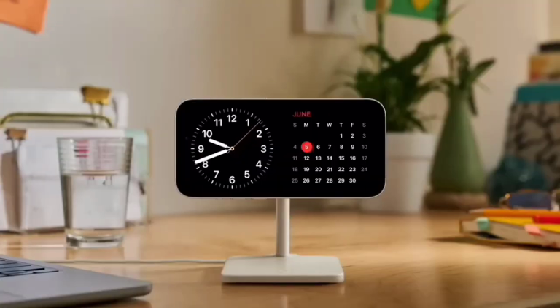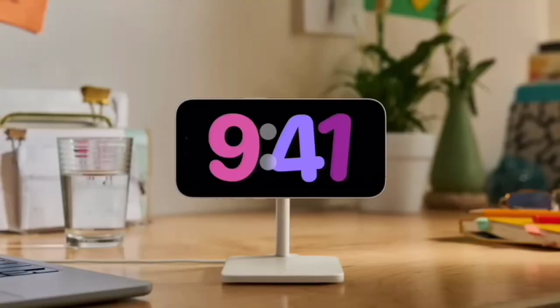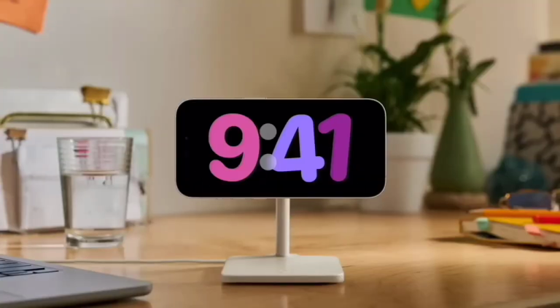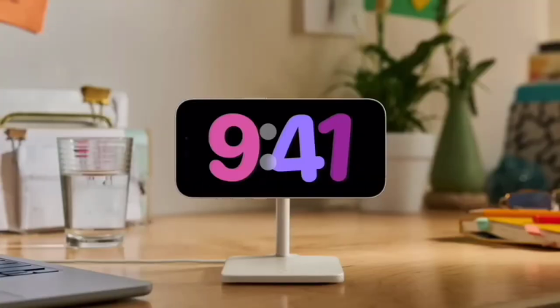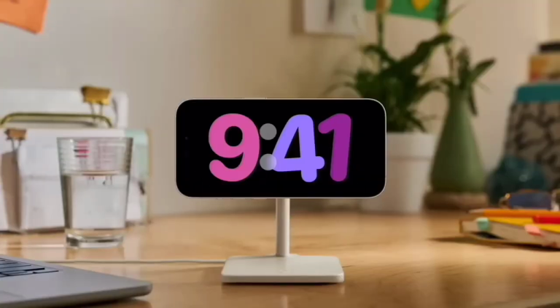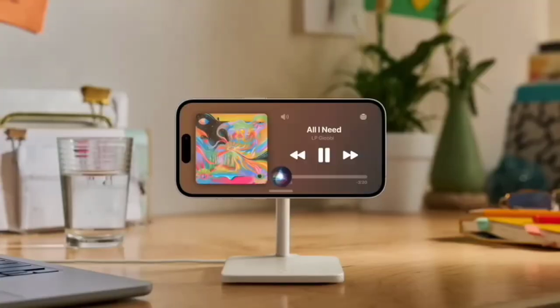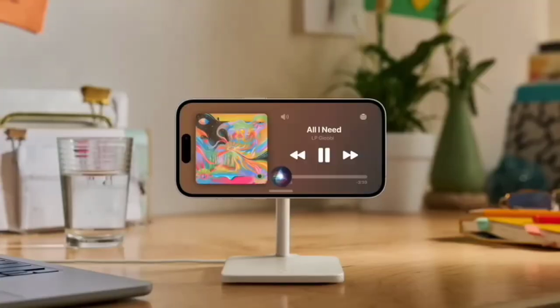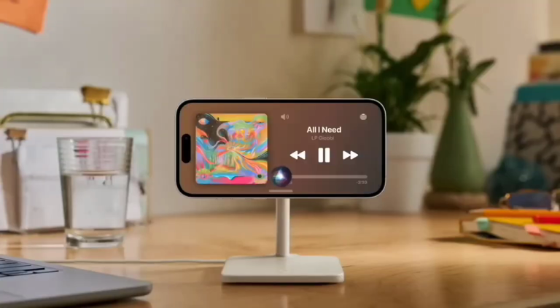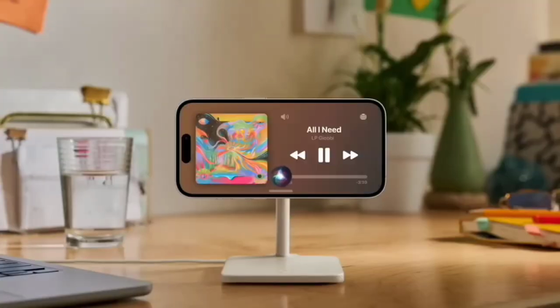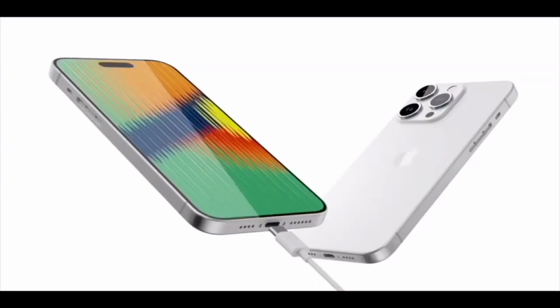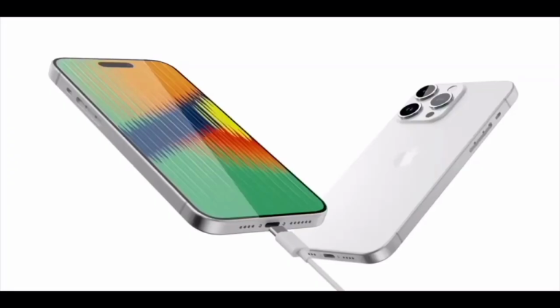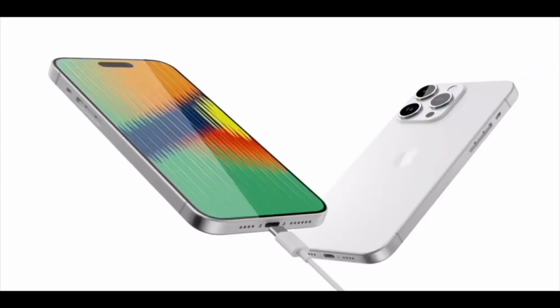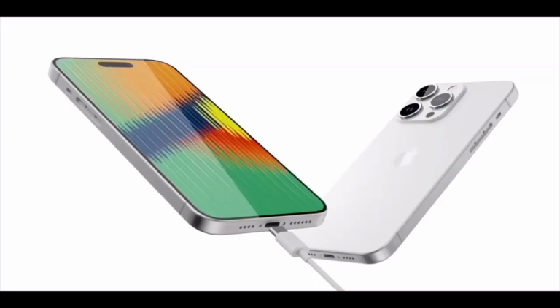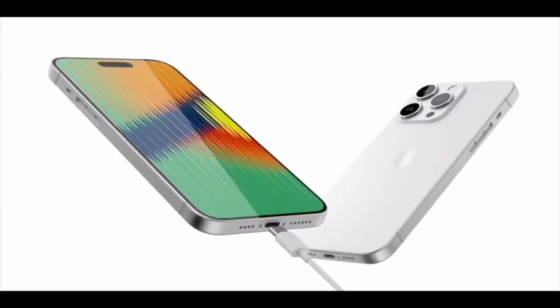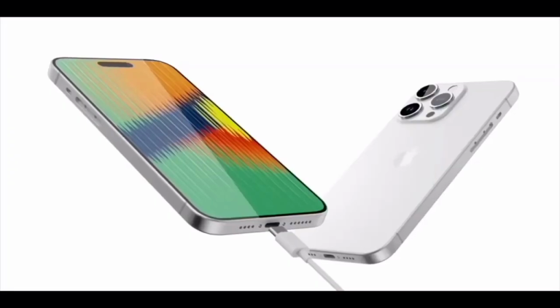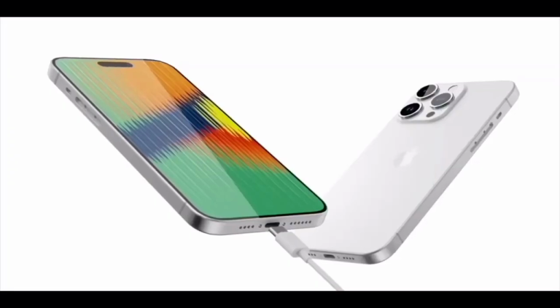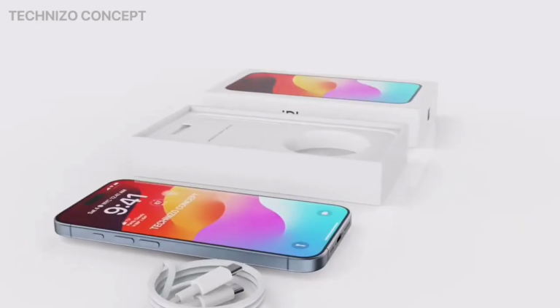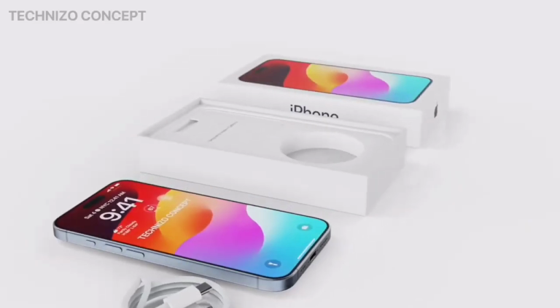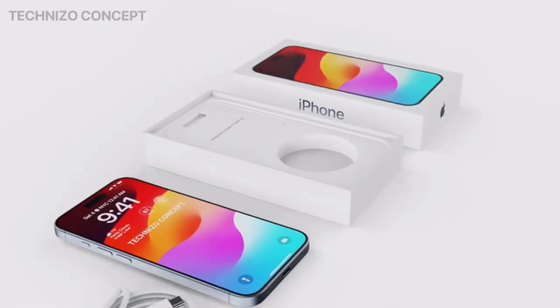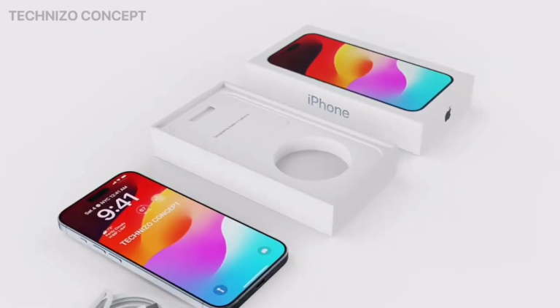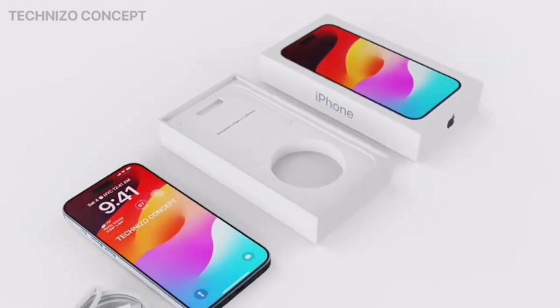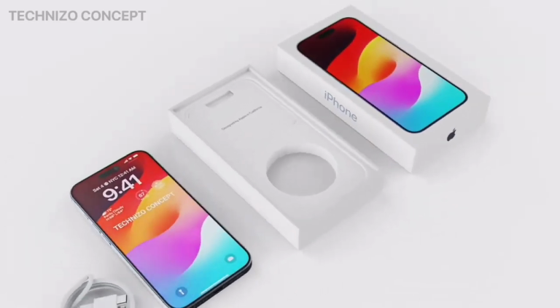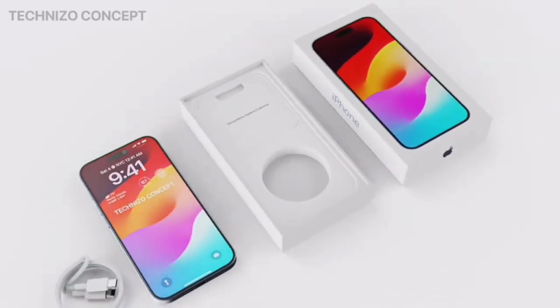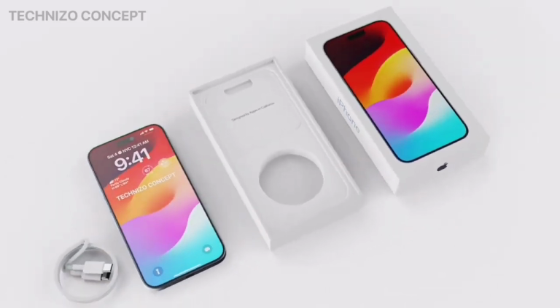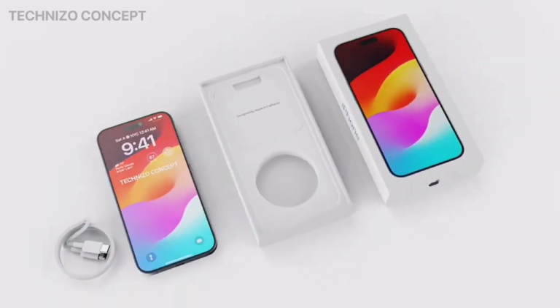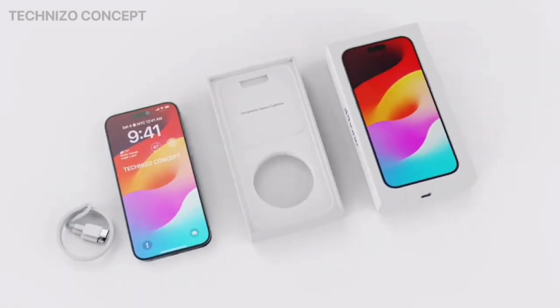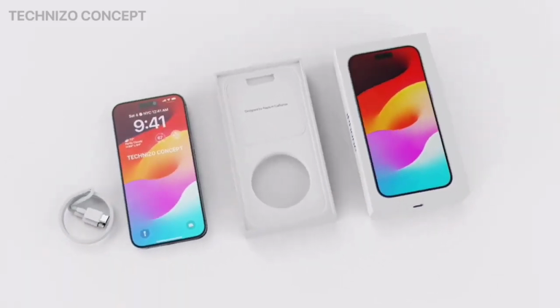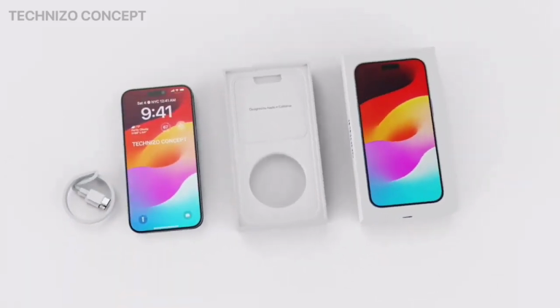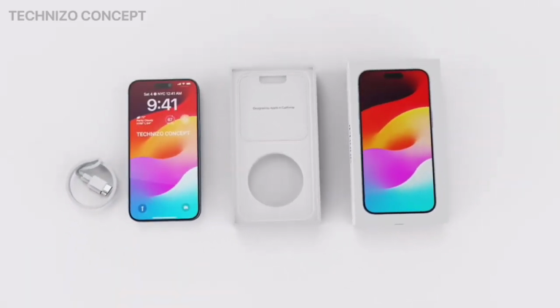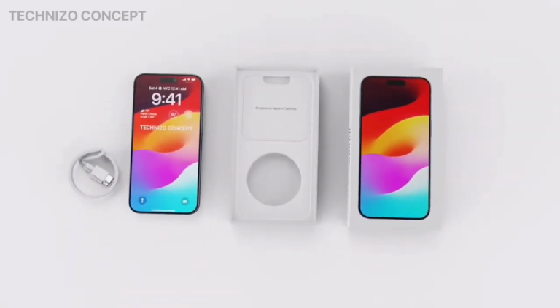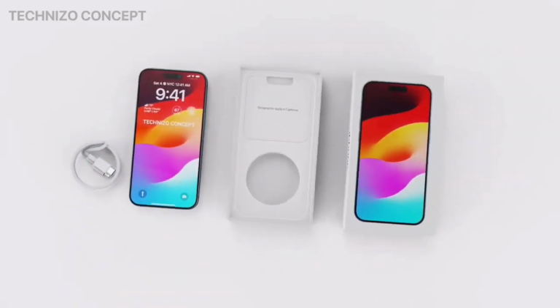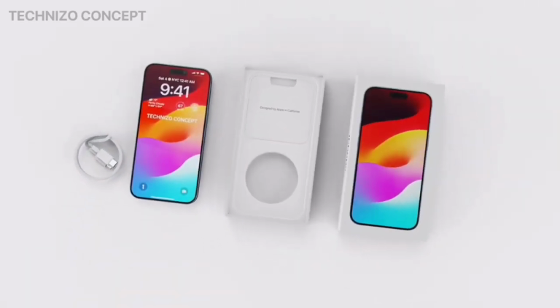Apple probably made the decision to limit the periscope lens to the iPhone 15 Pro Max for the time being owing to space considerations.